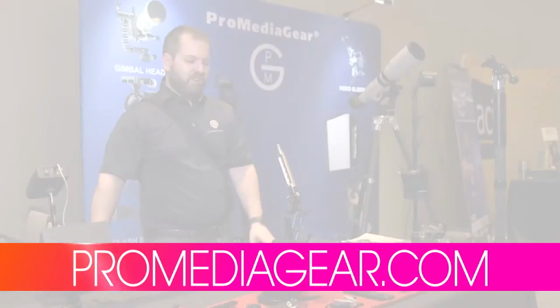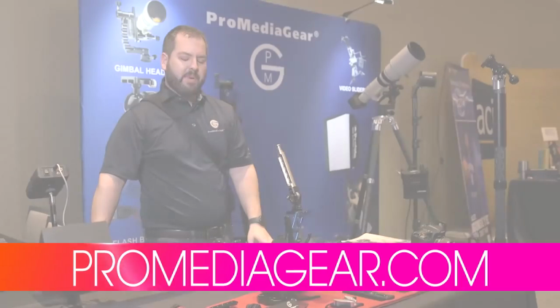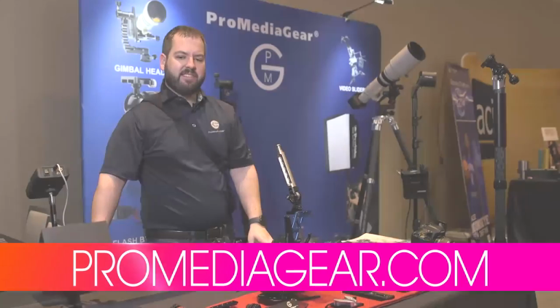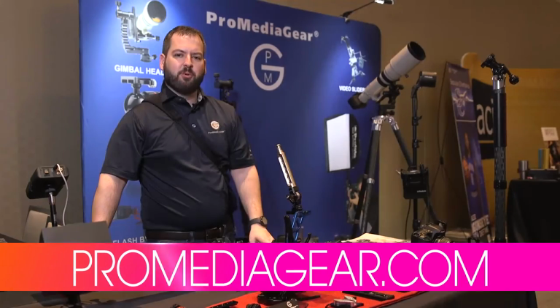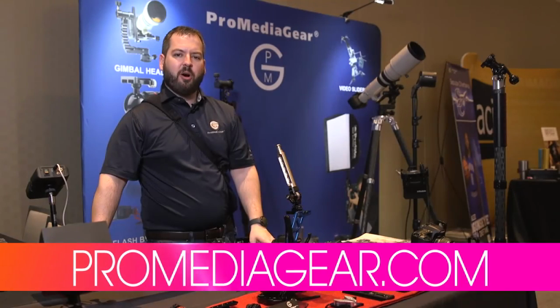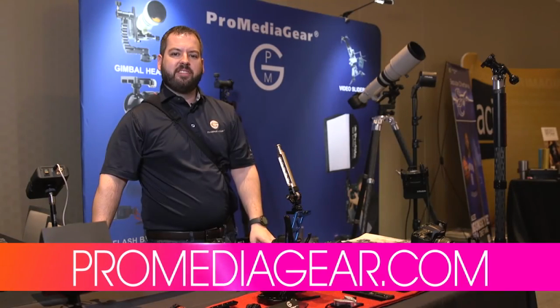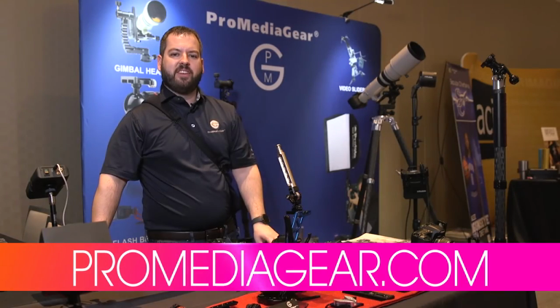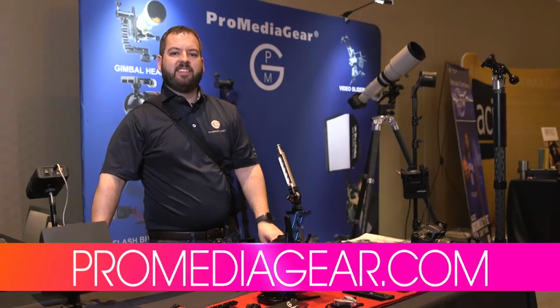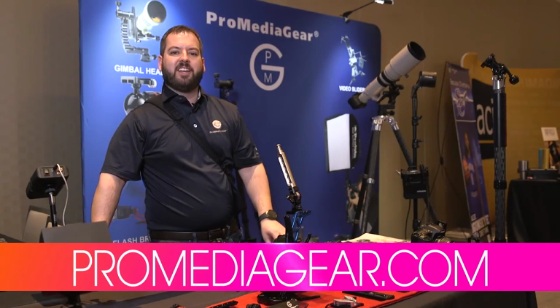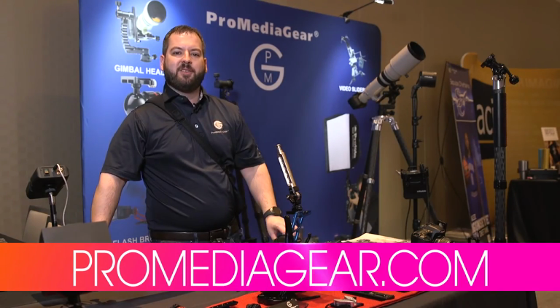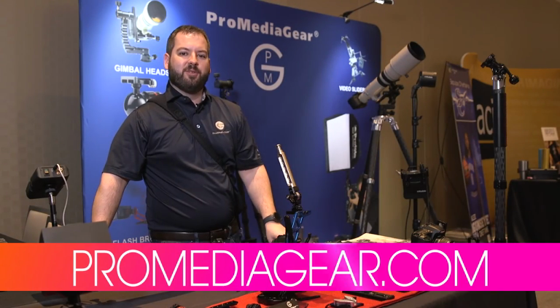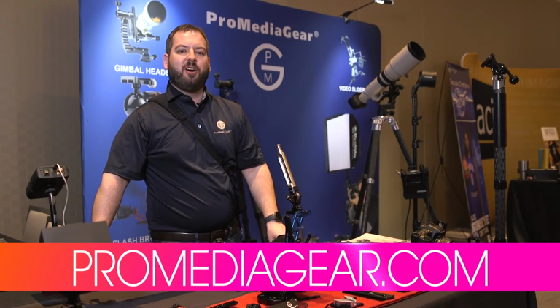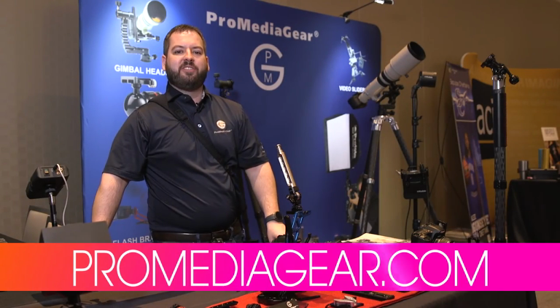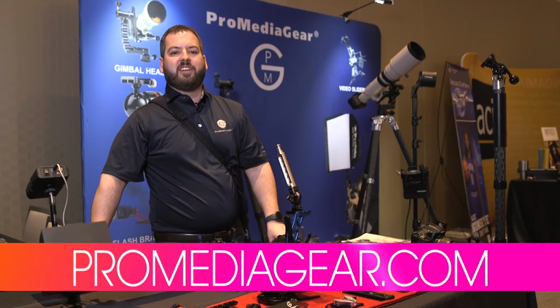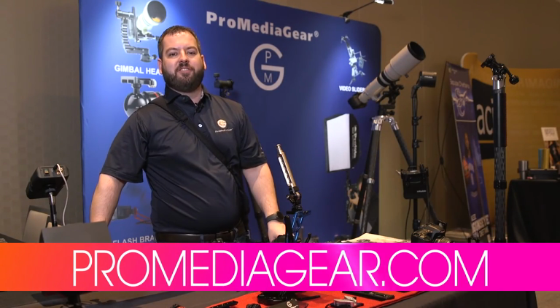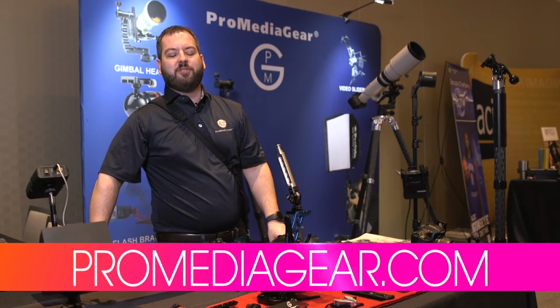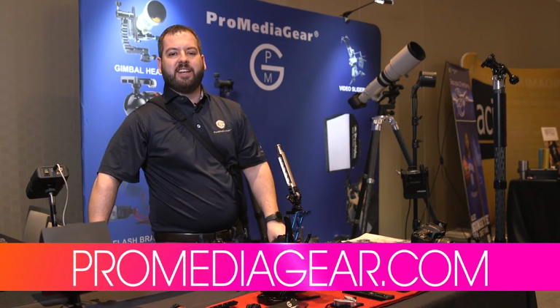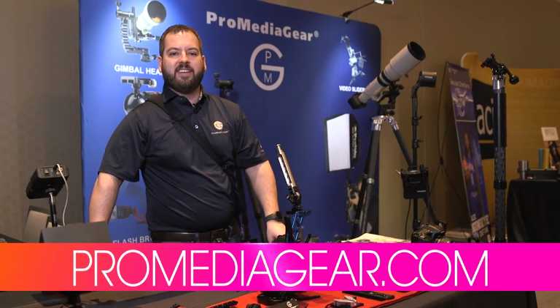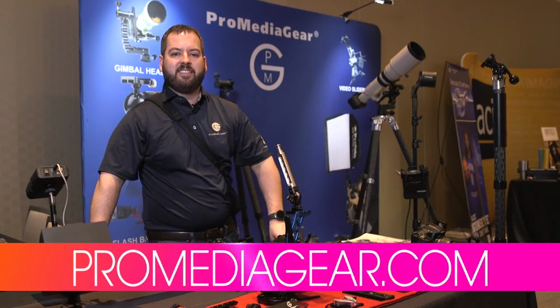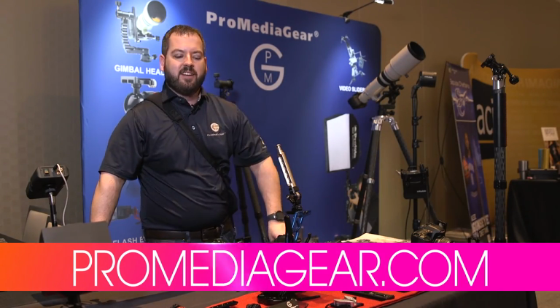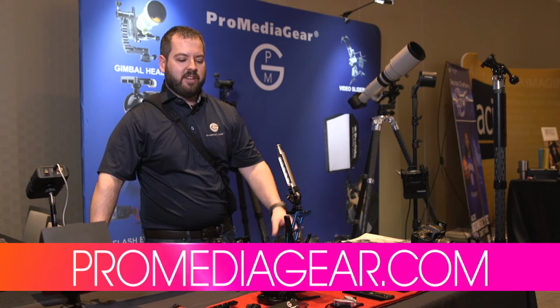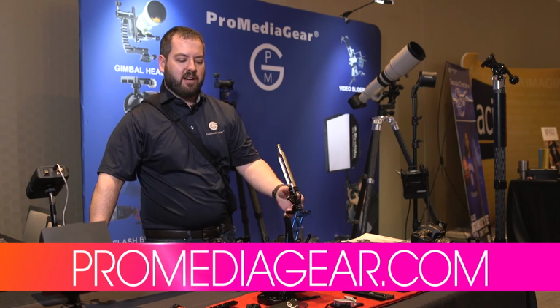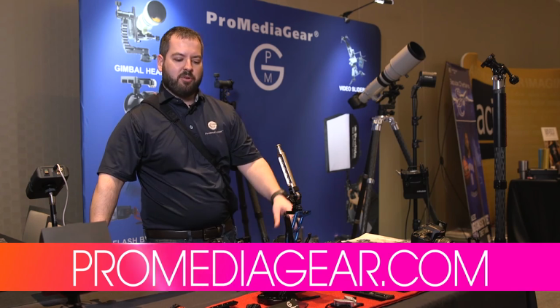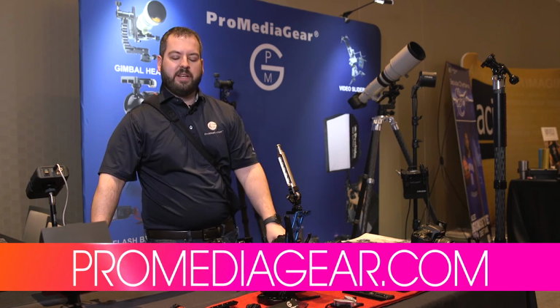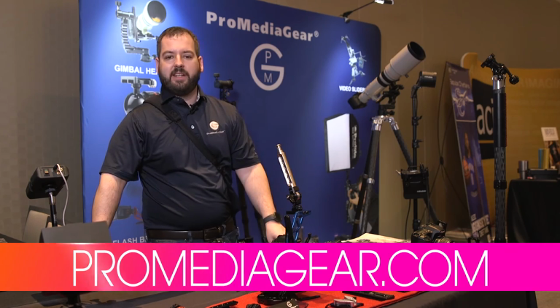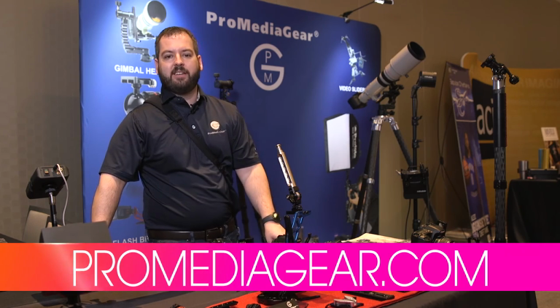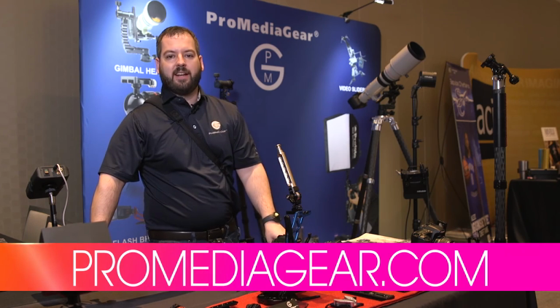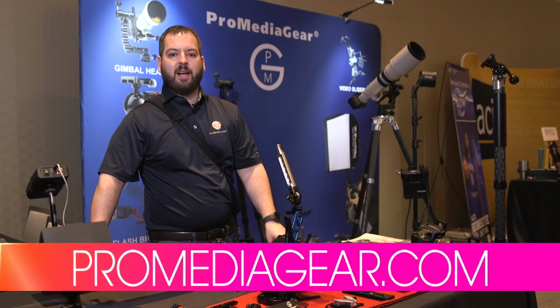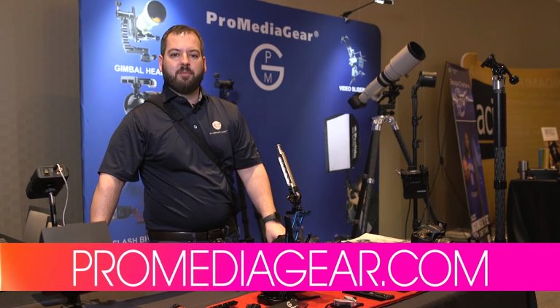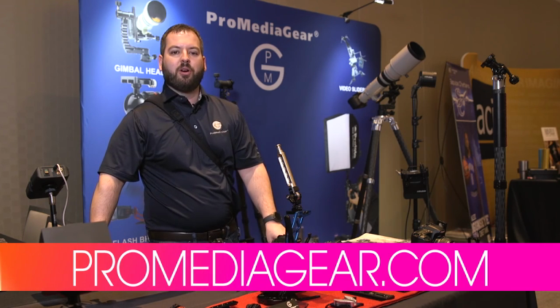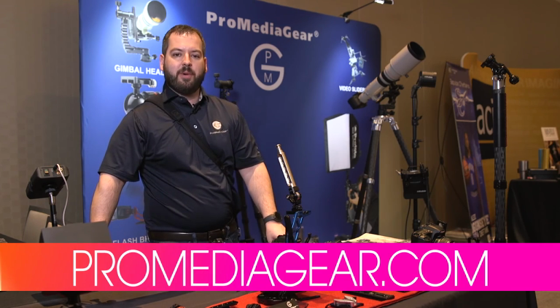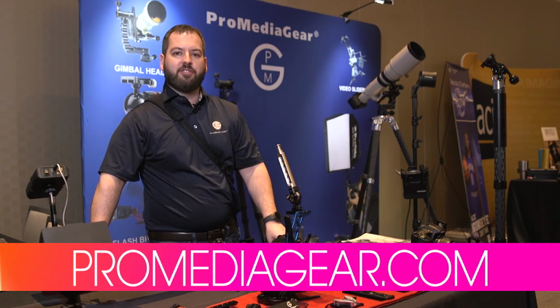Check back soon — we're always inventing and always looking for new ideas. Check out ProMediaGear.com for more information.